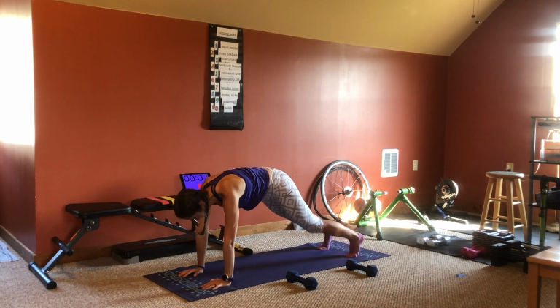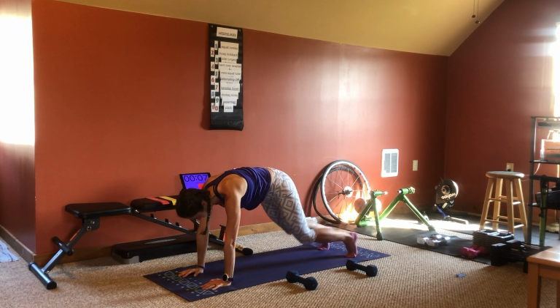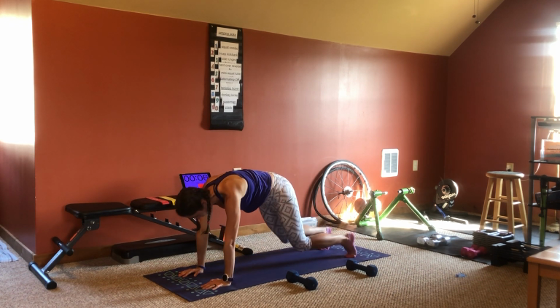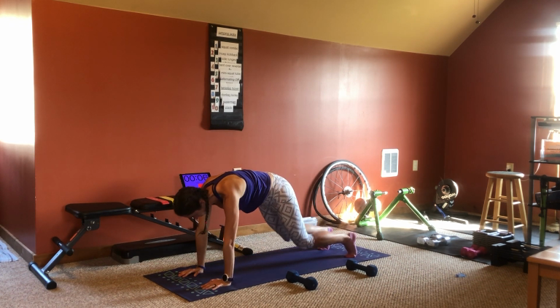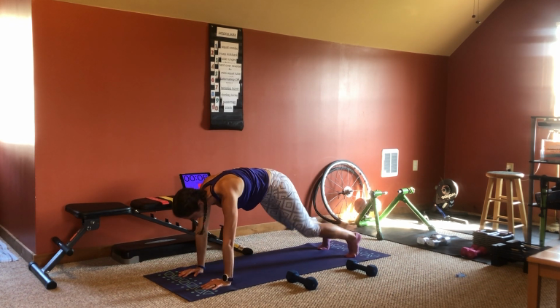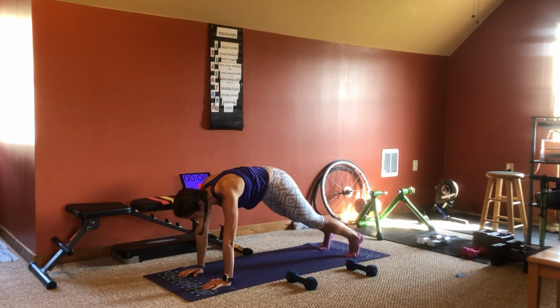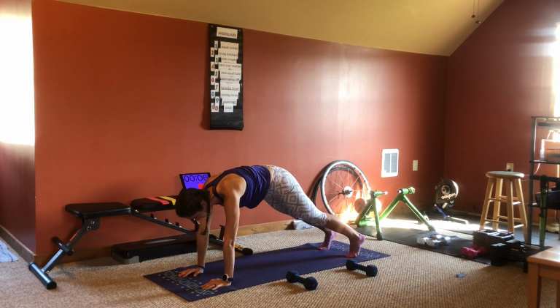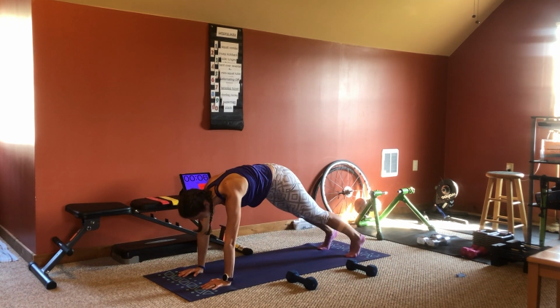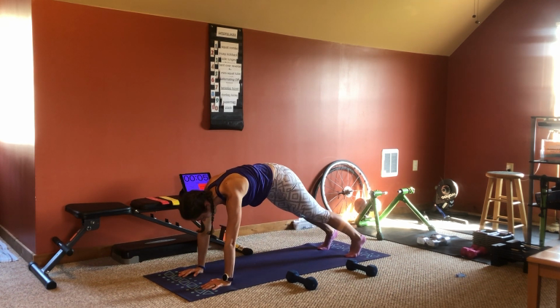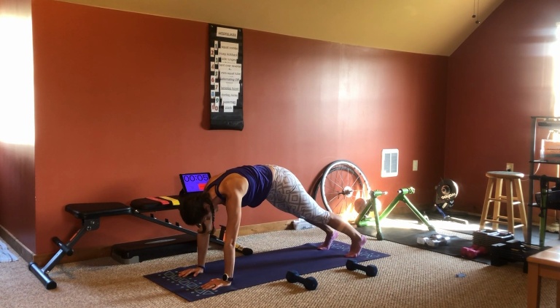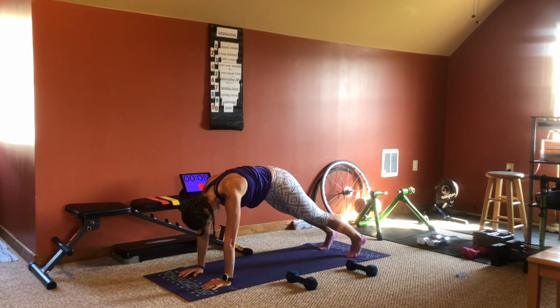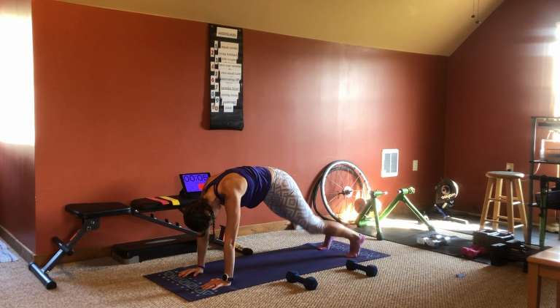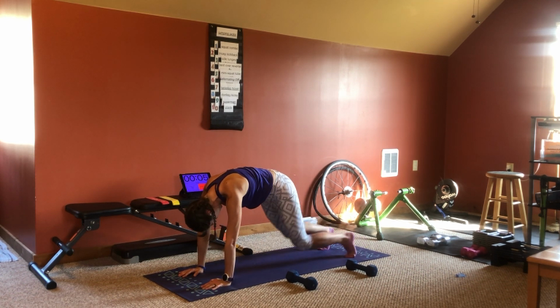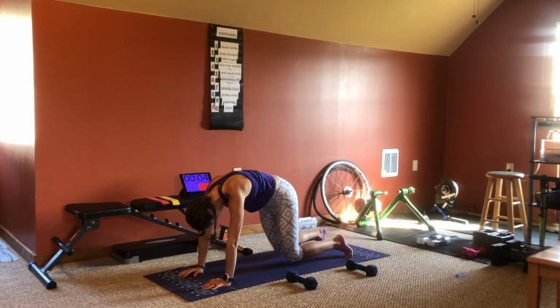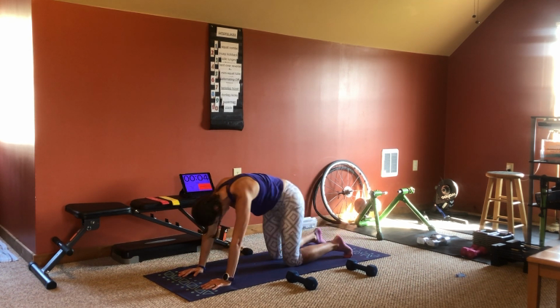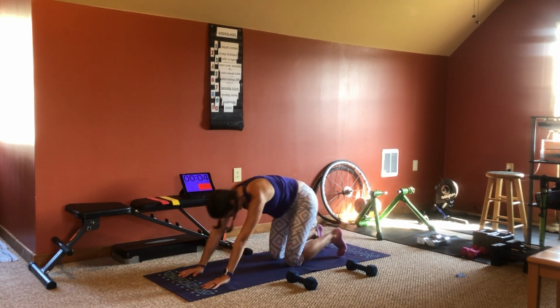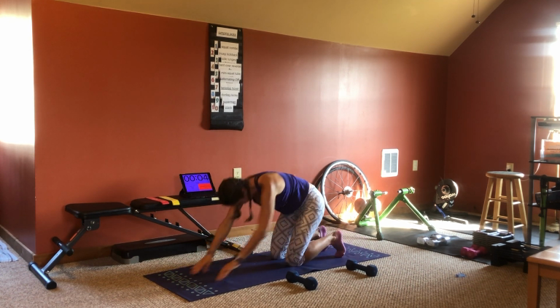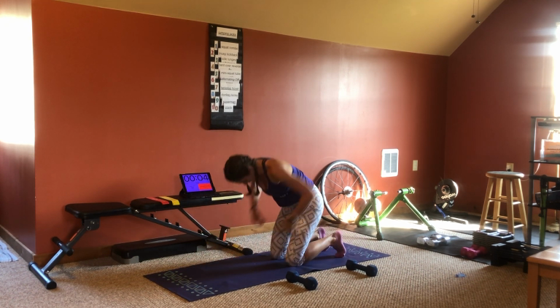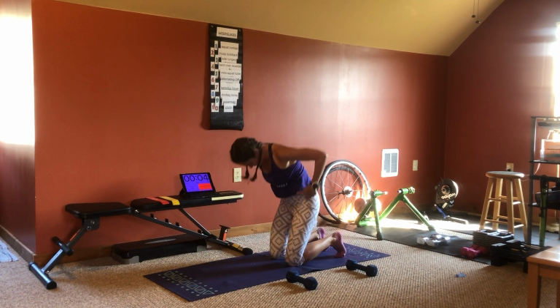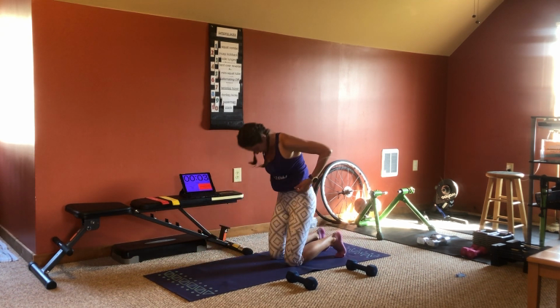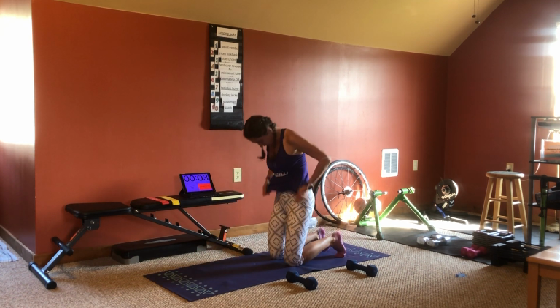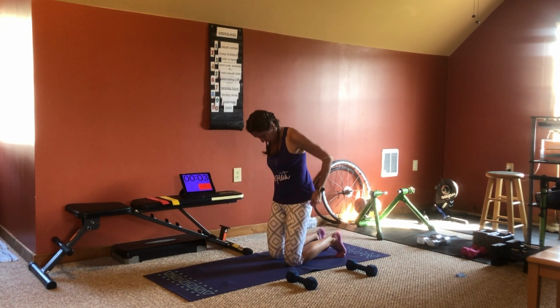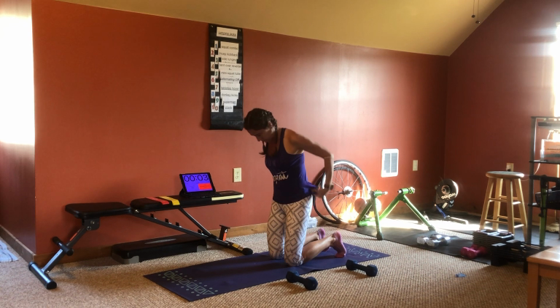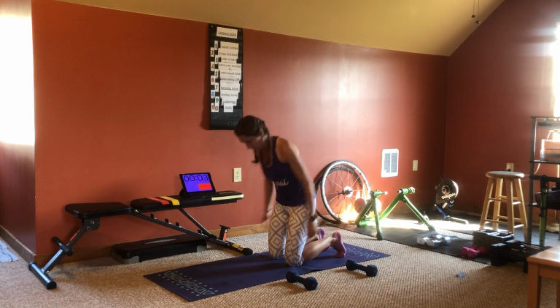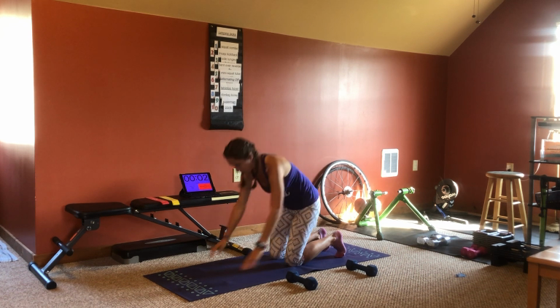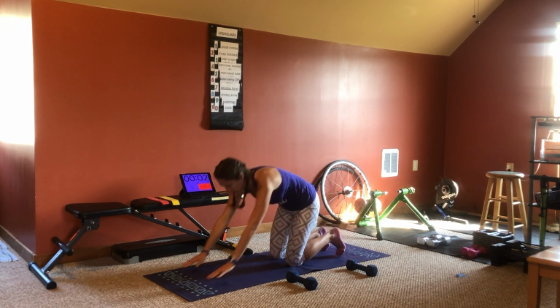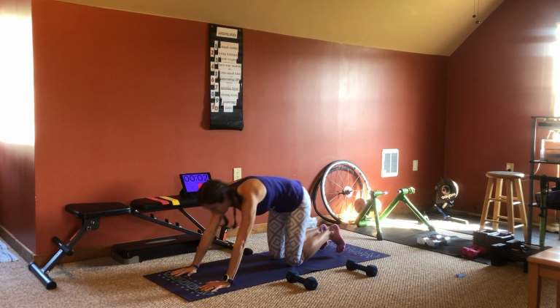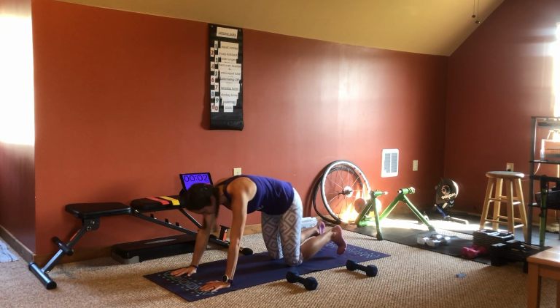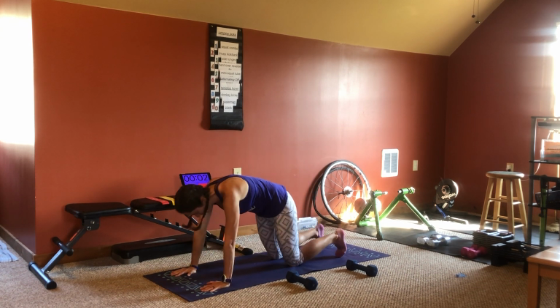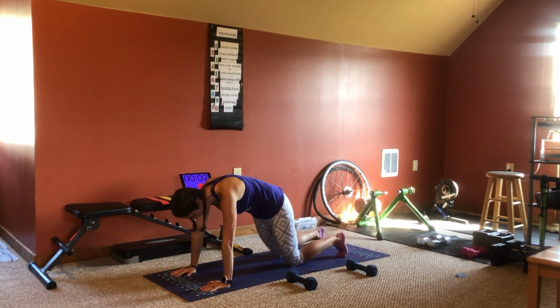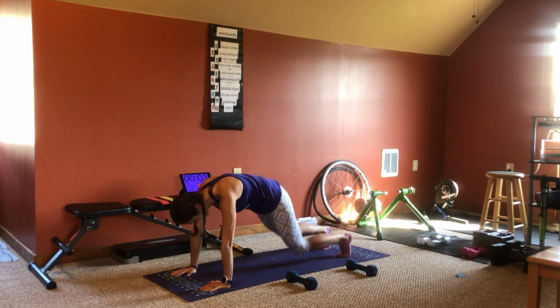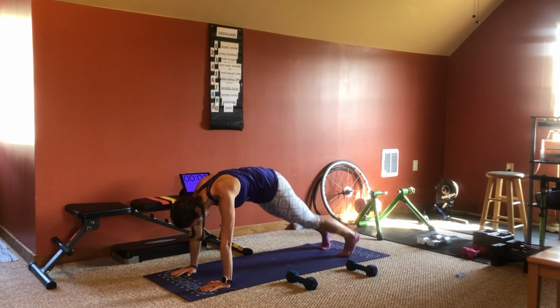And mountain climbers. Go ahead. 3, 2, 1,